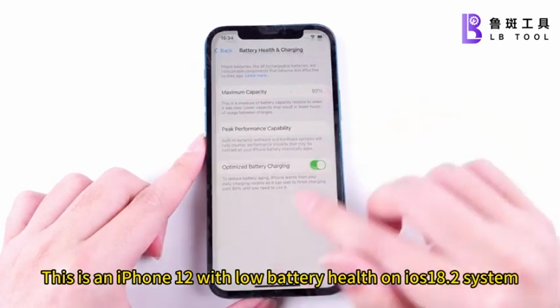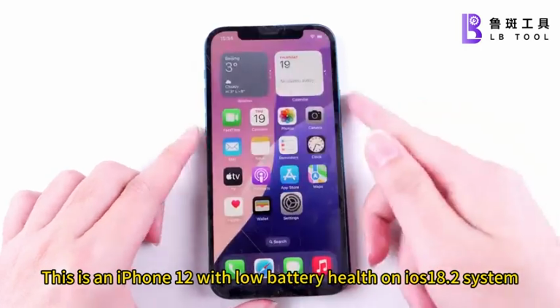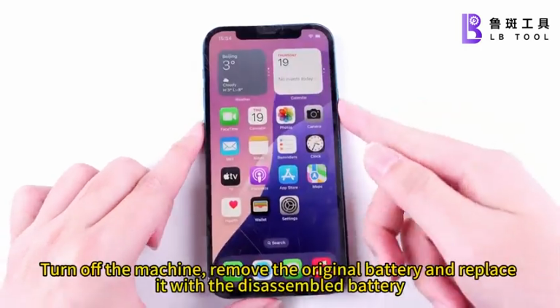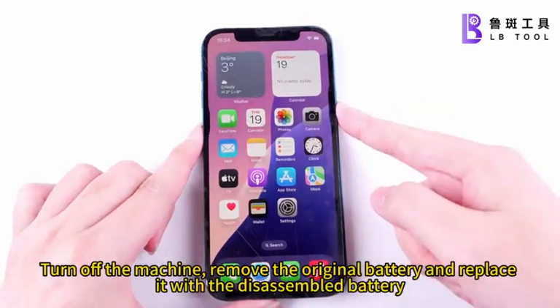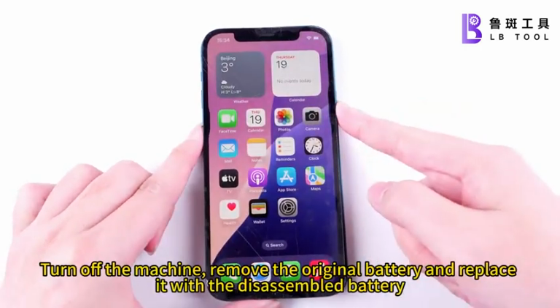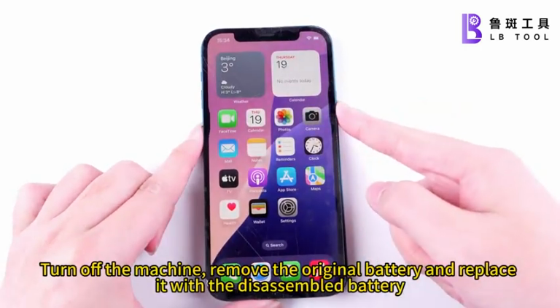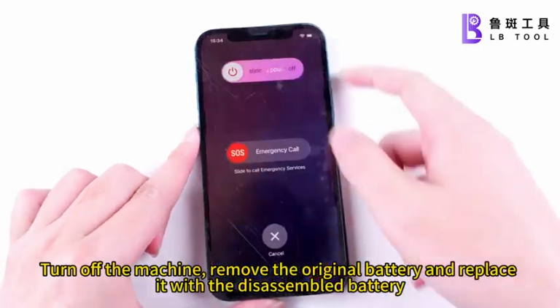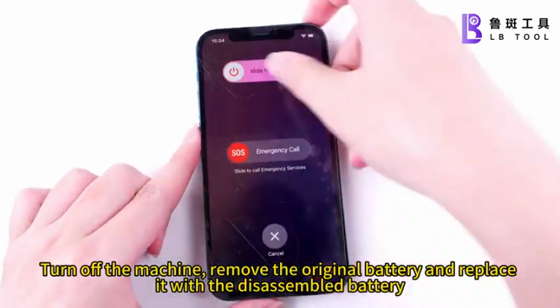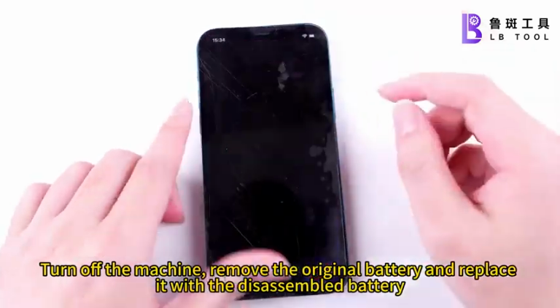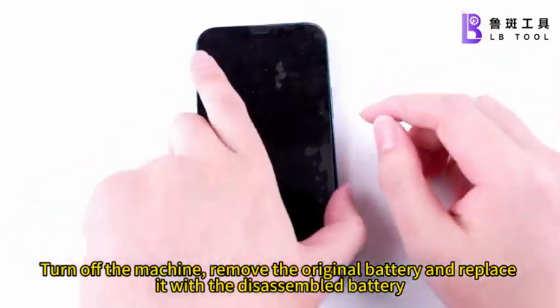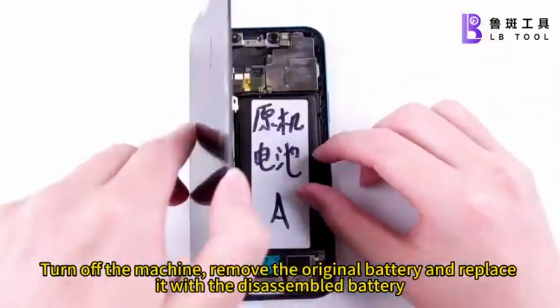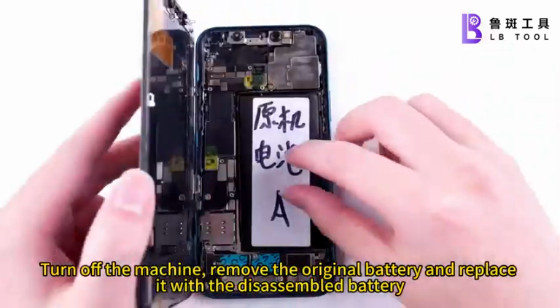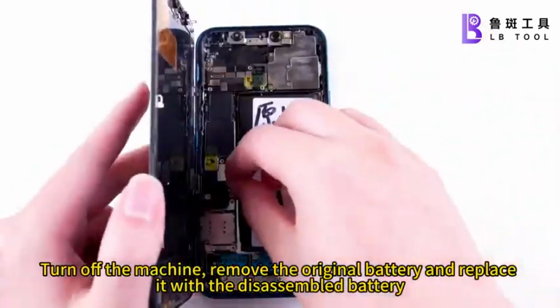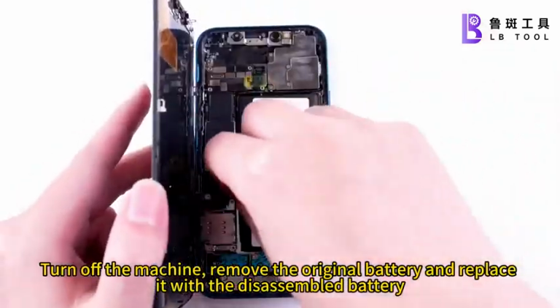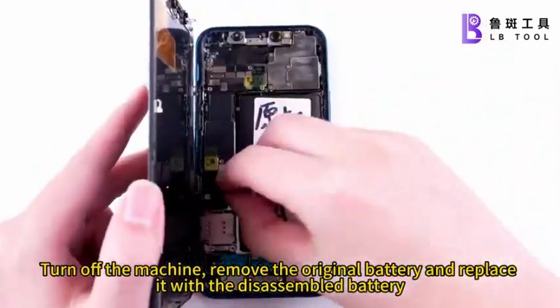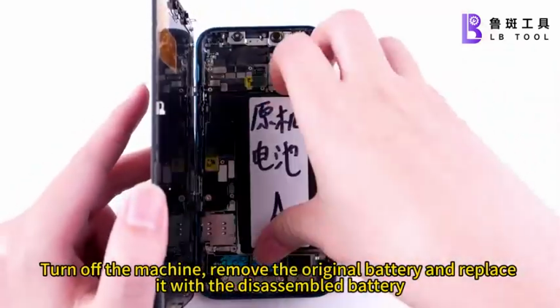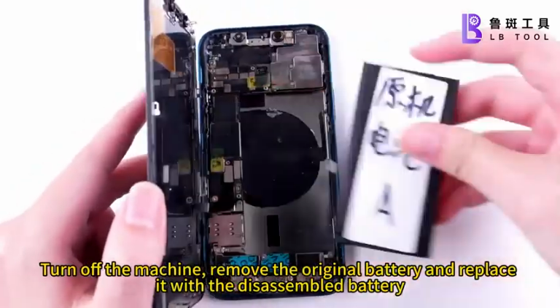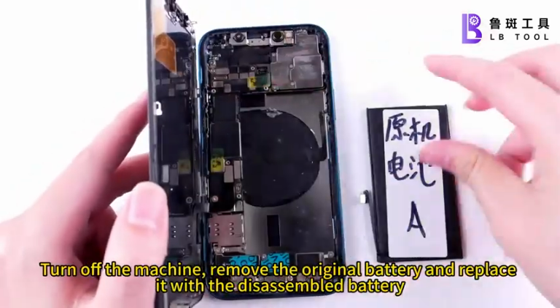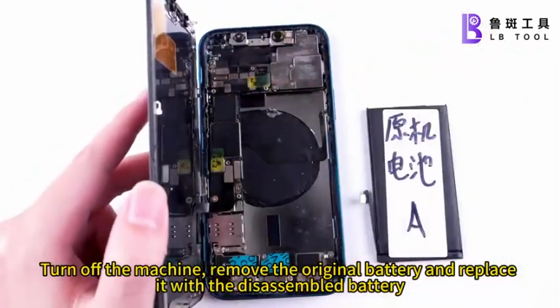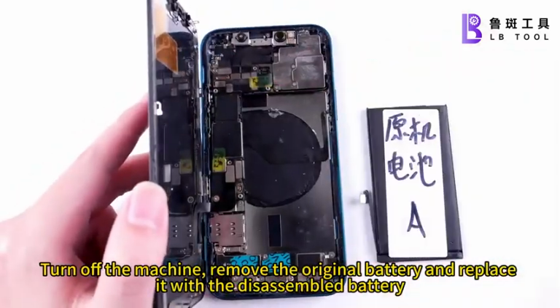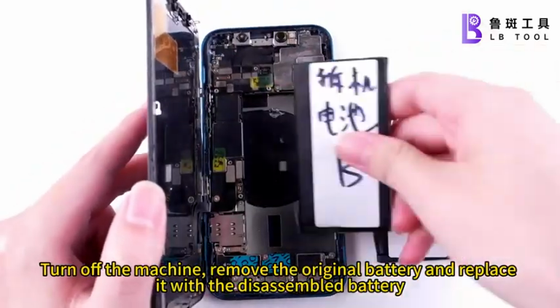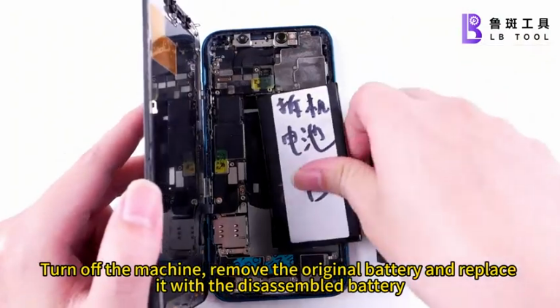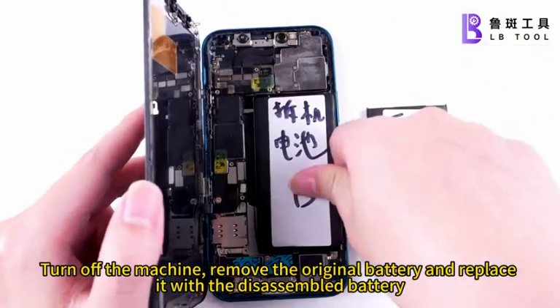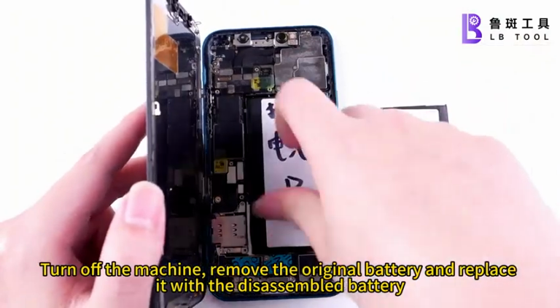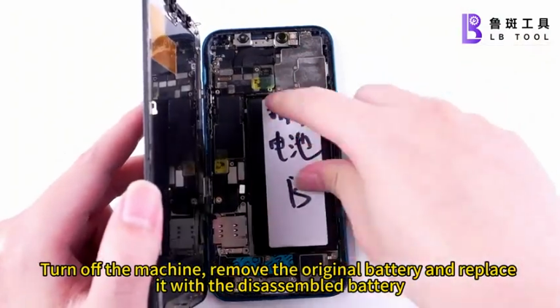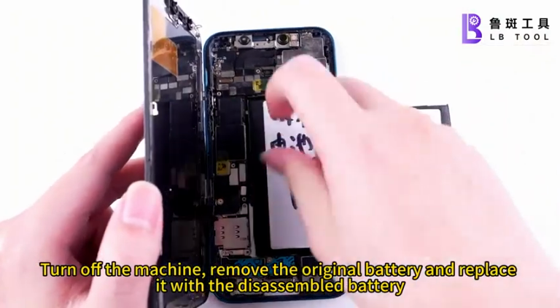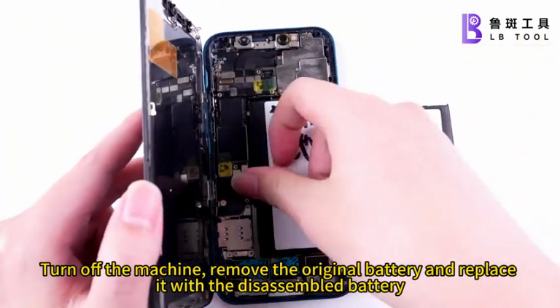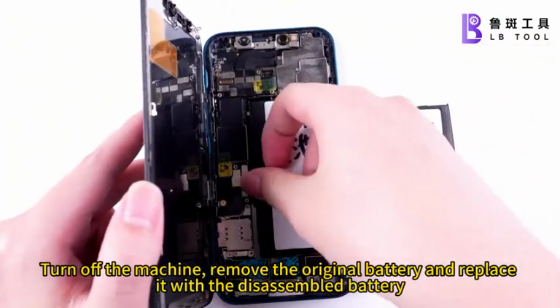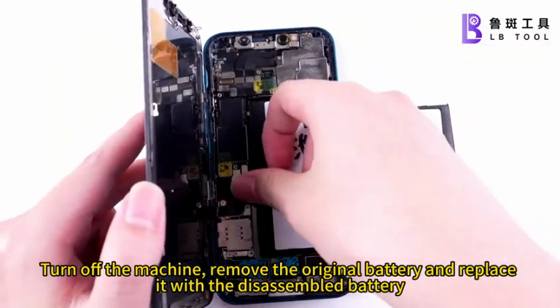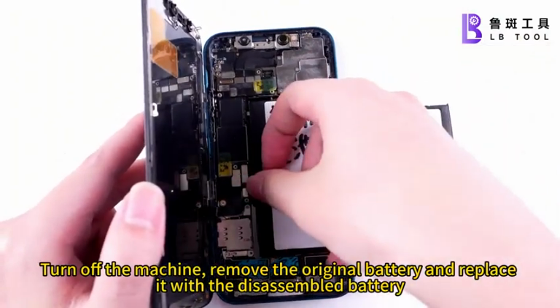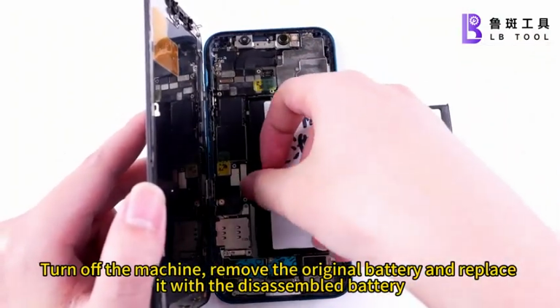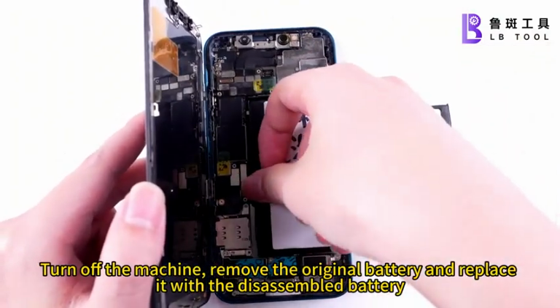Turn off the machine, remove the original battery, and replace it with the disassembled battery.